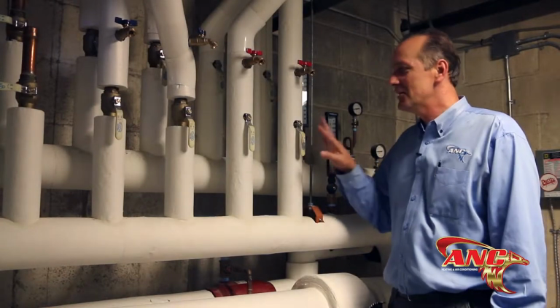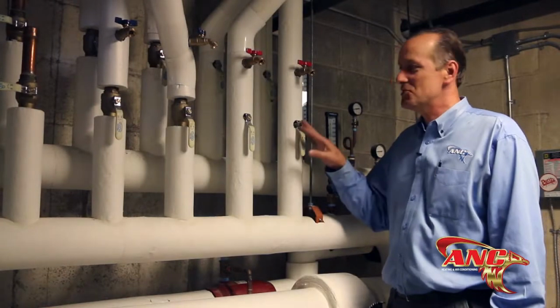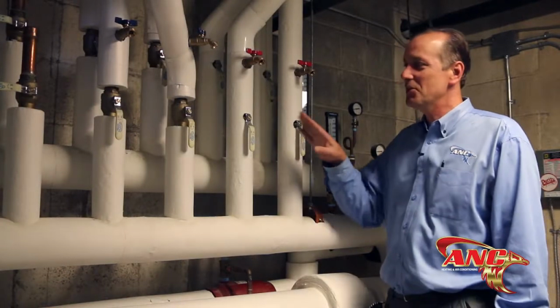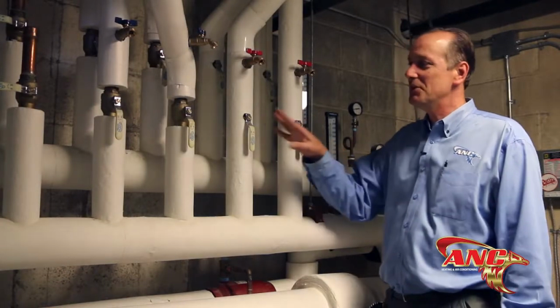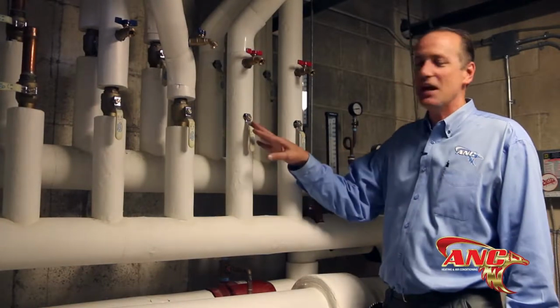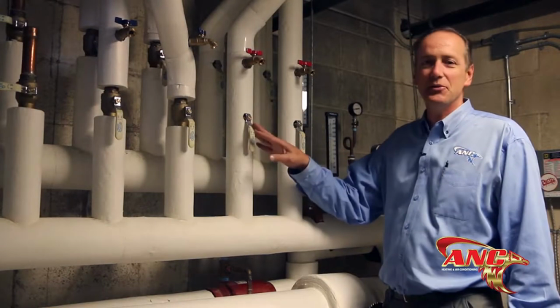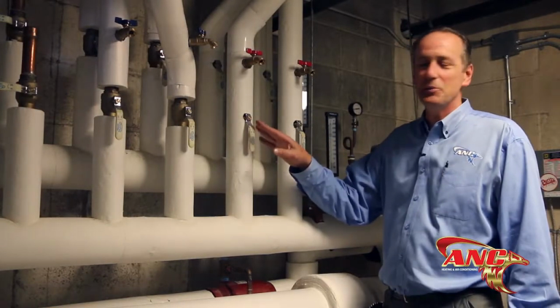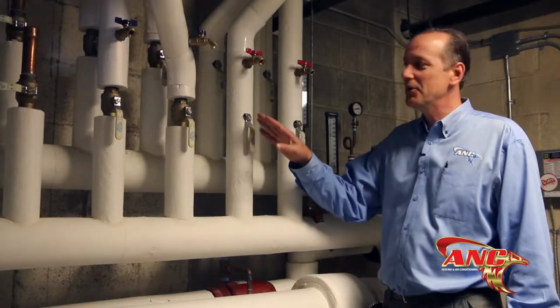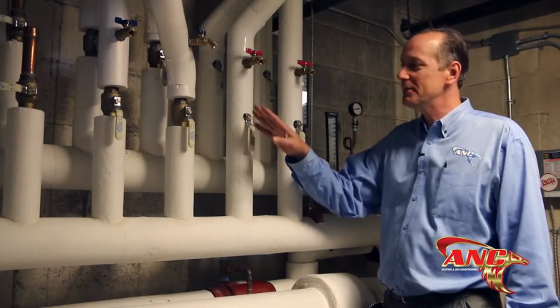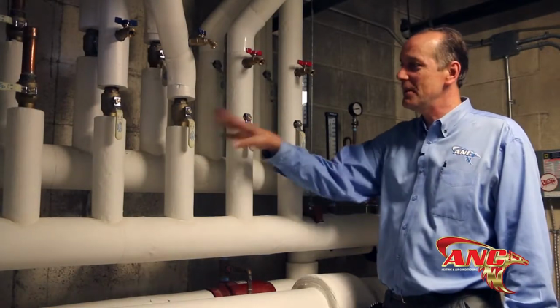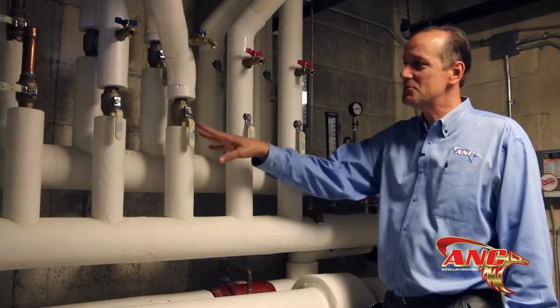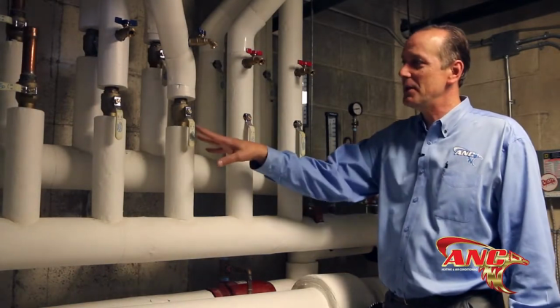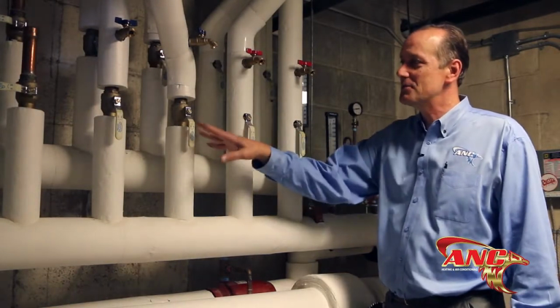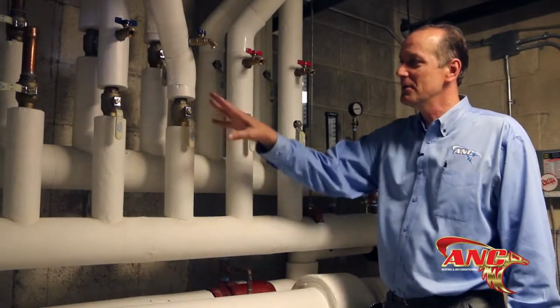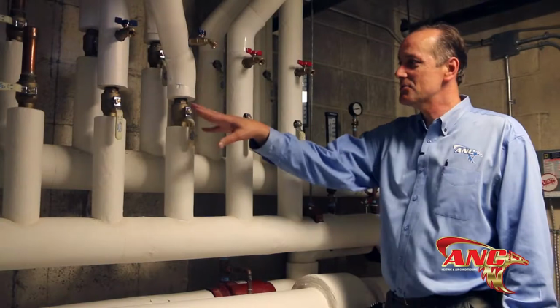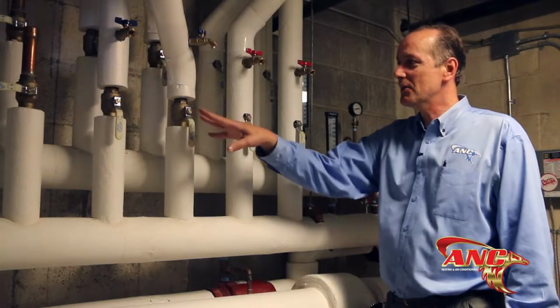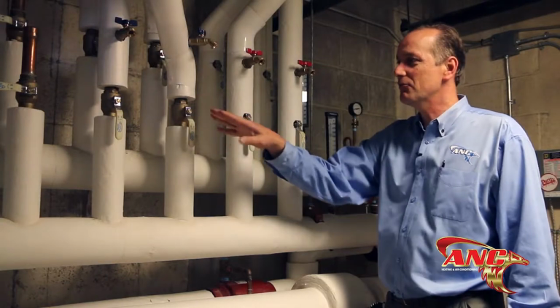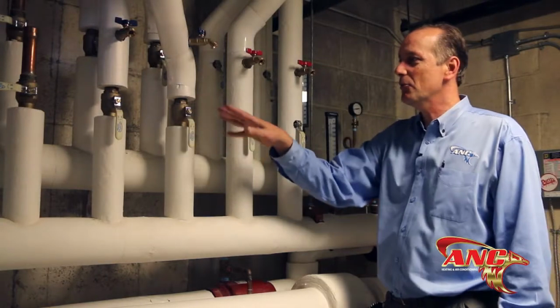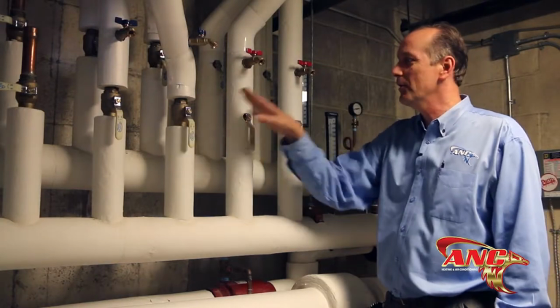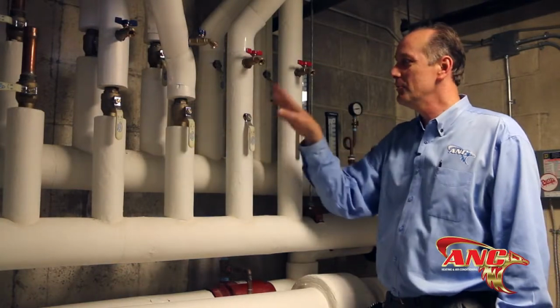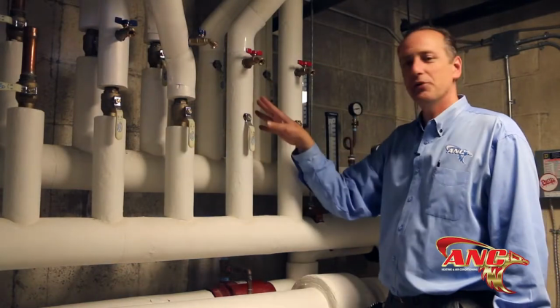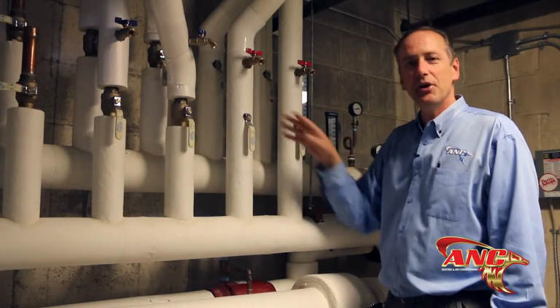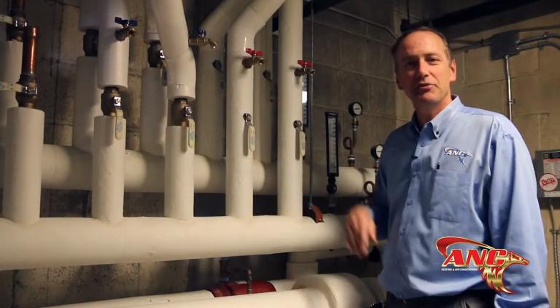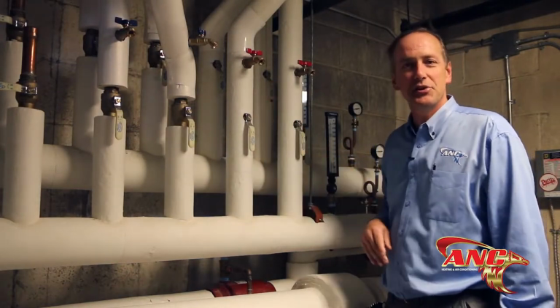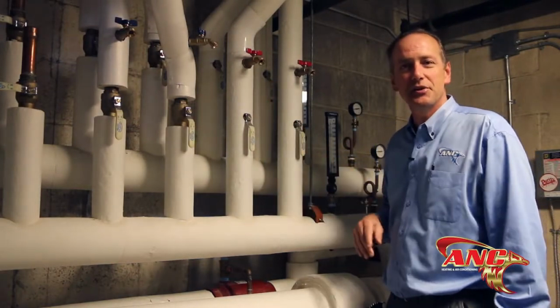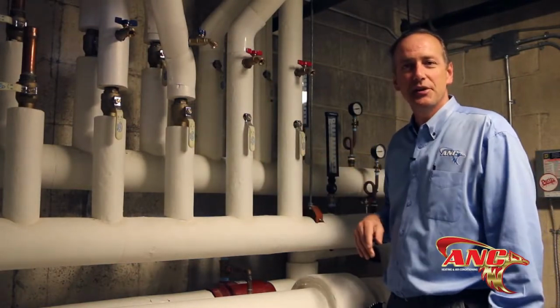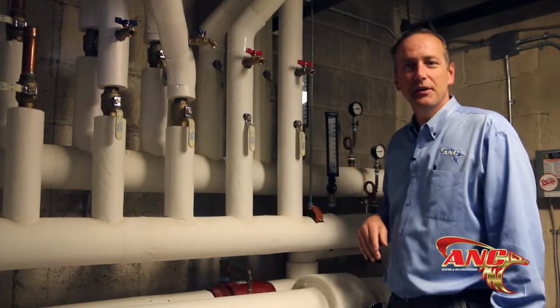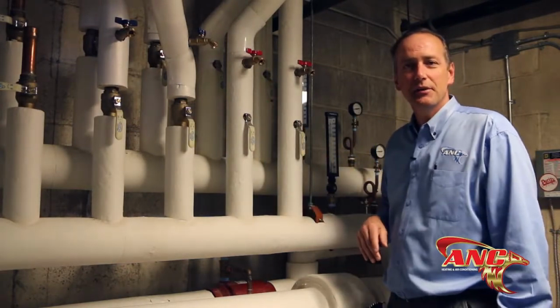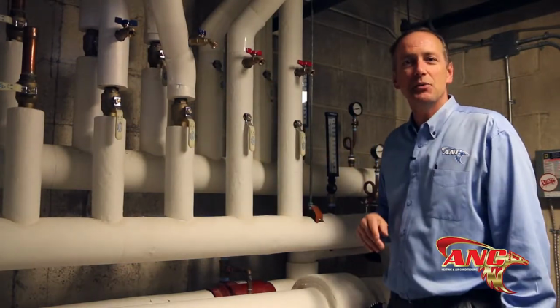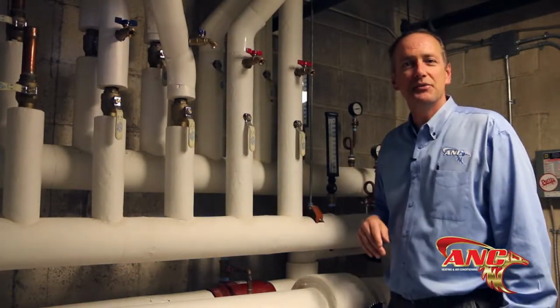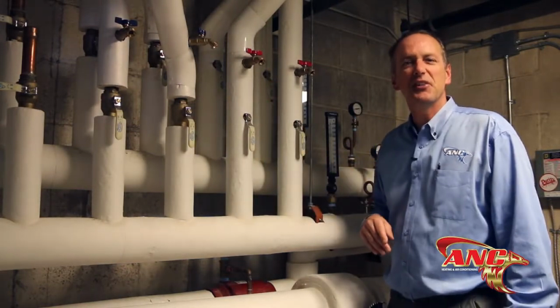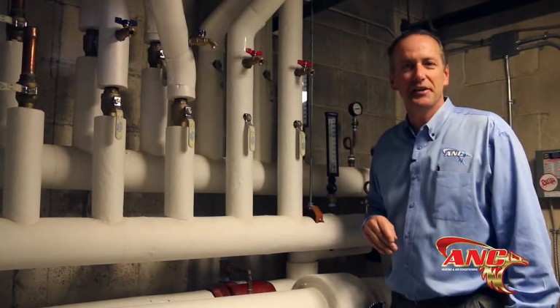The system serves the kitchen area, dining room area, tenant space, second floor, and Purity office areas. Let's go out and take a look.